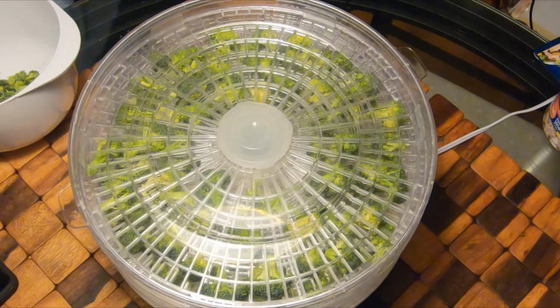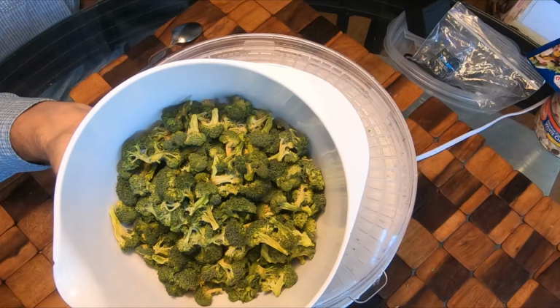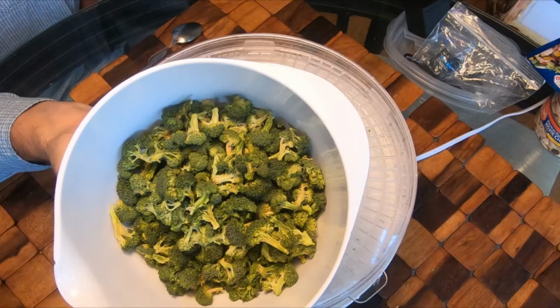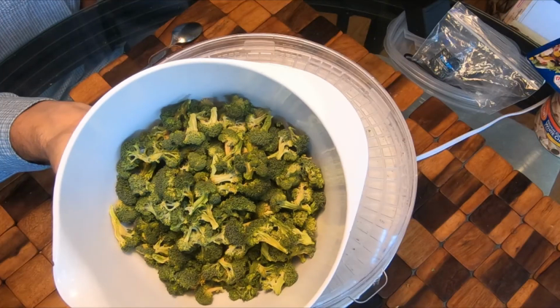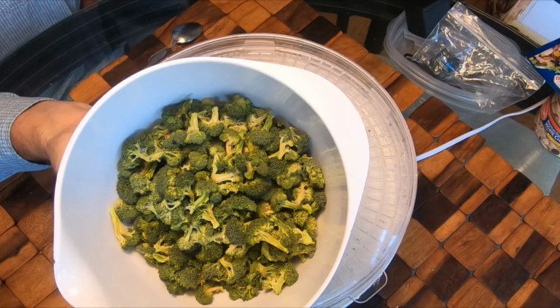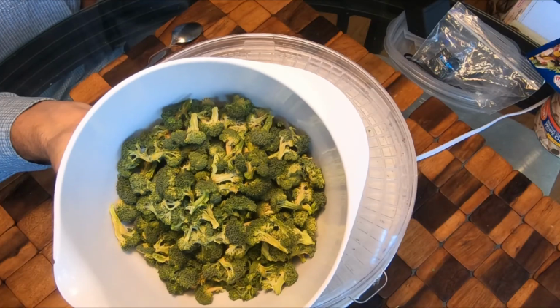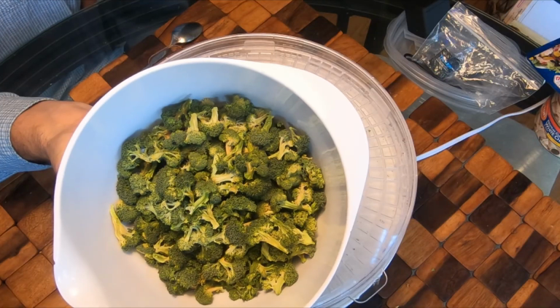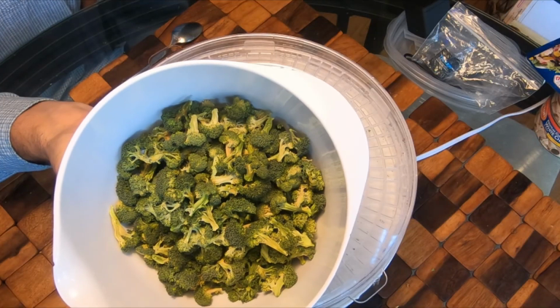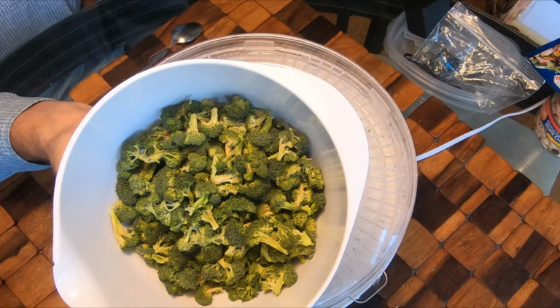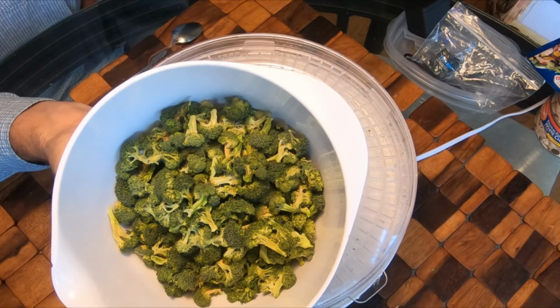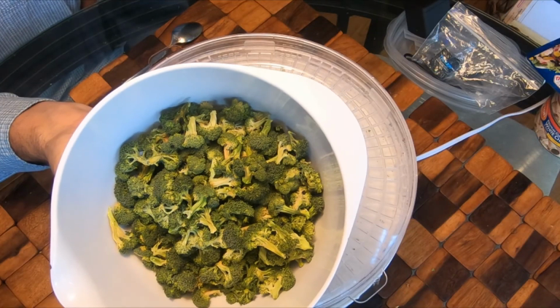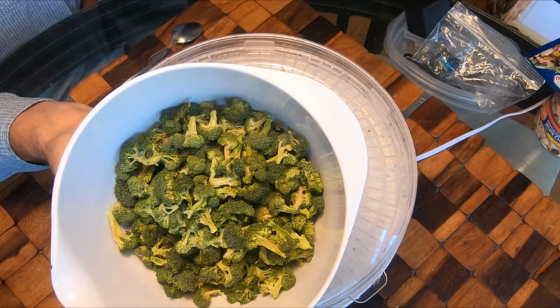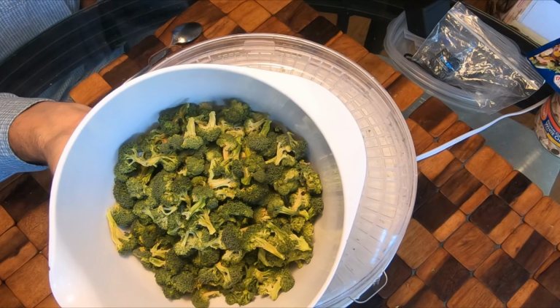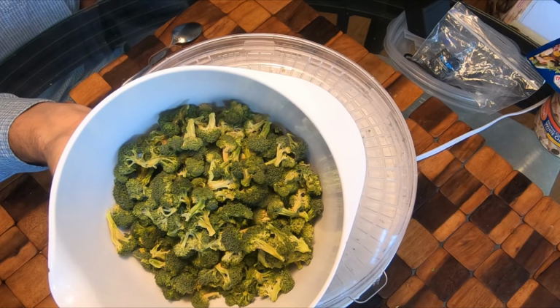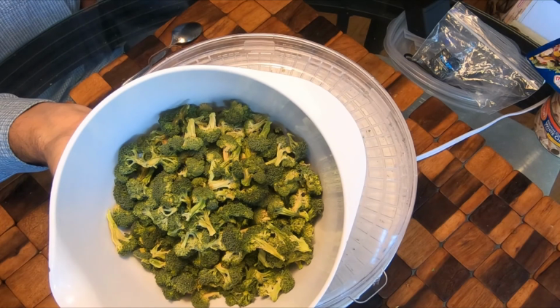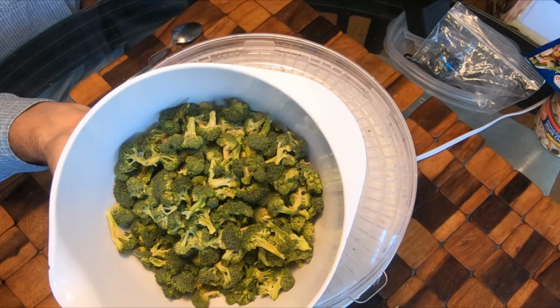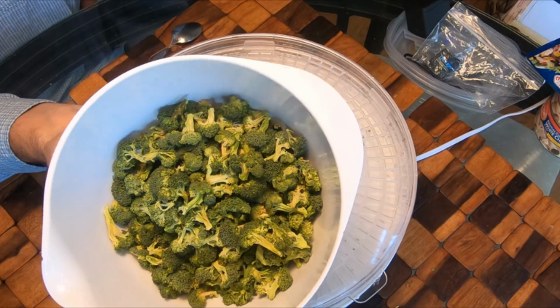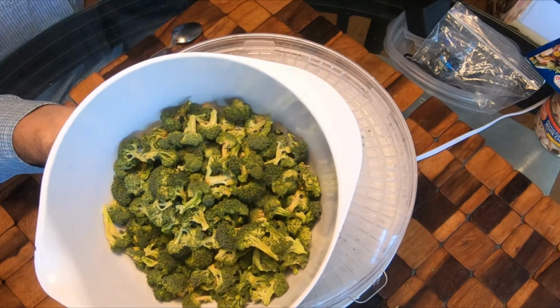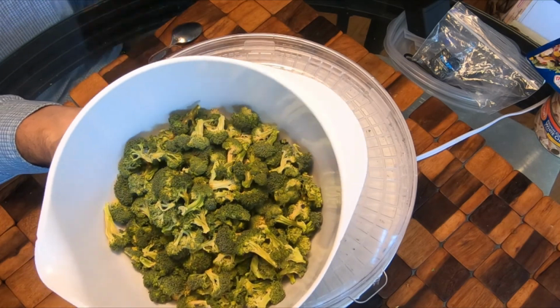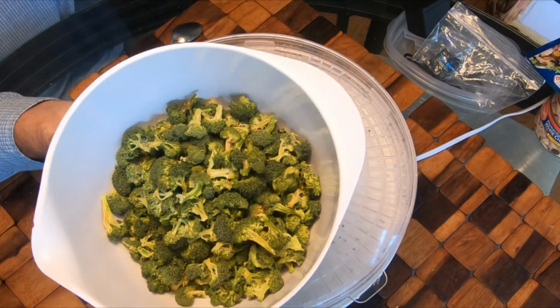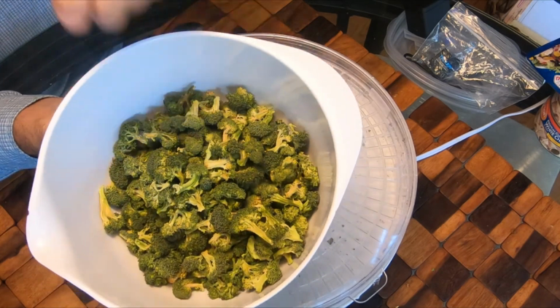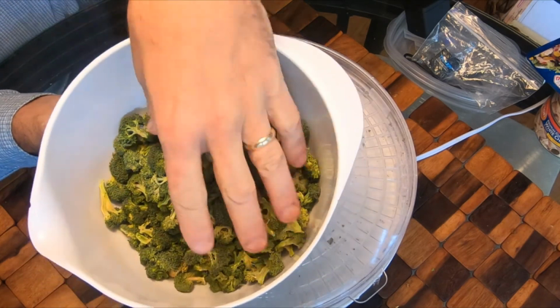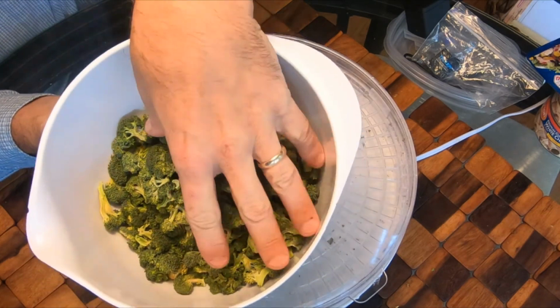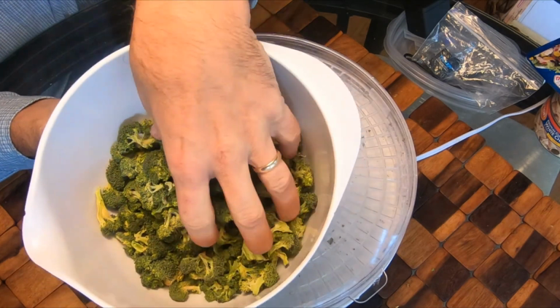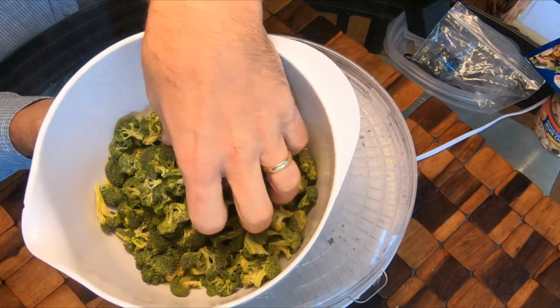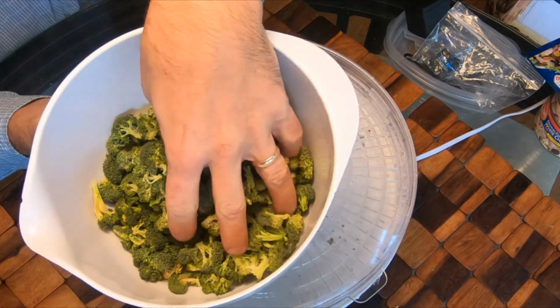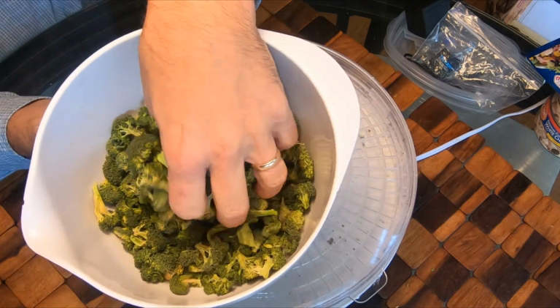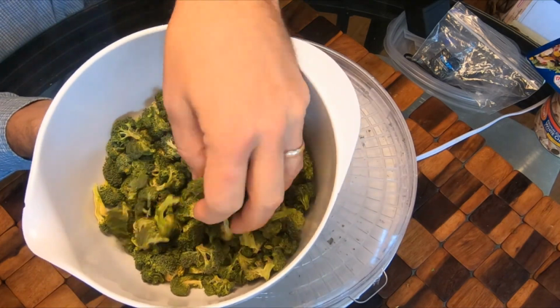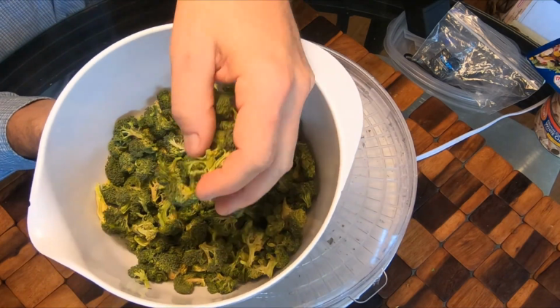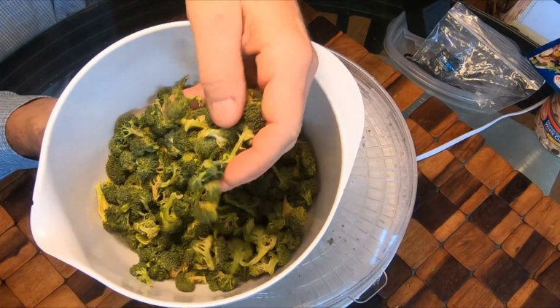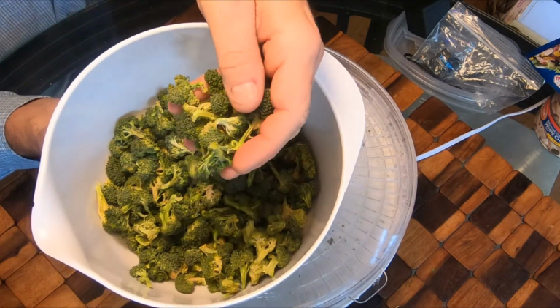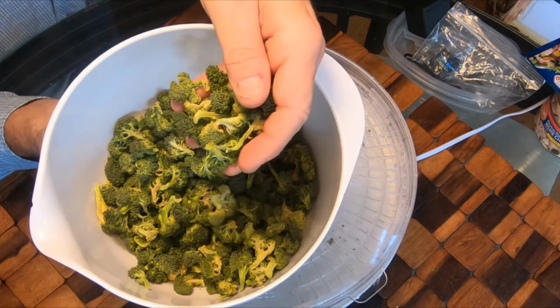I put them in the dehydrator and they're light as can be.